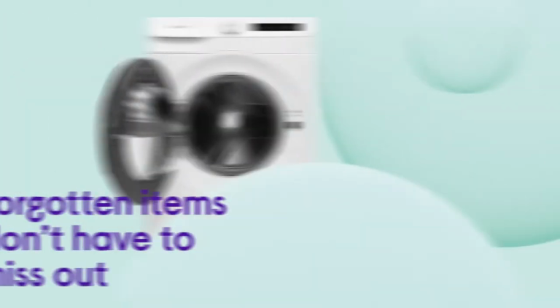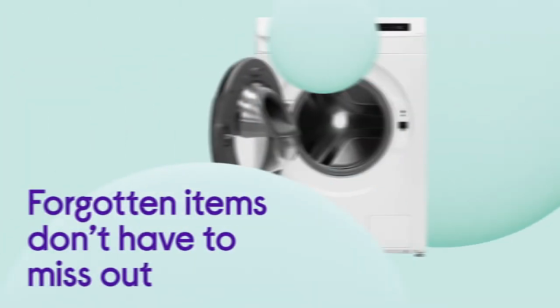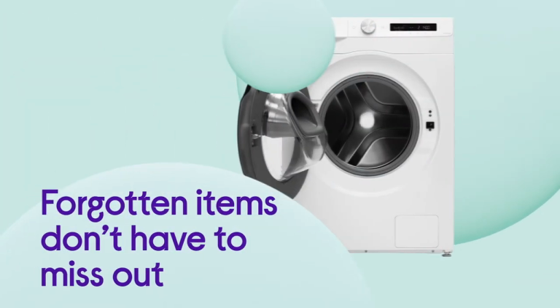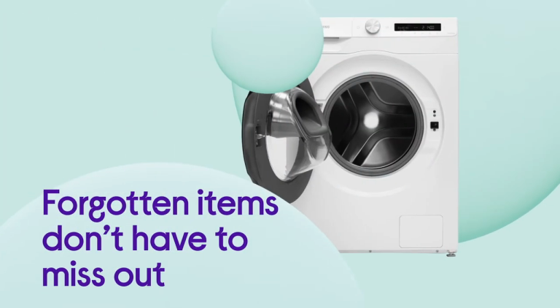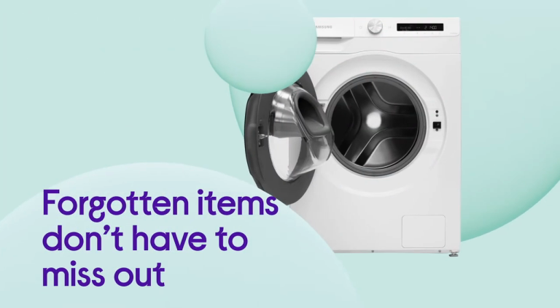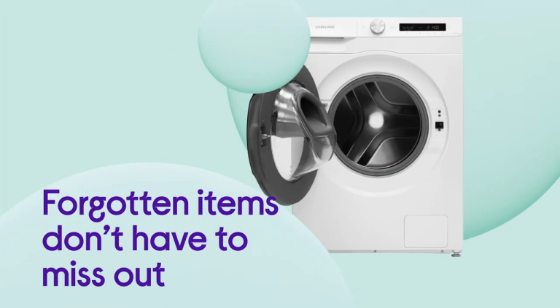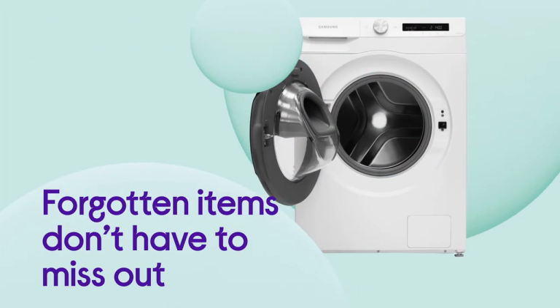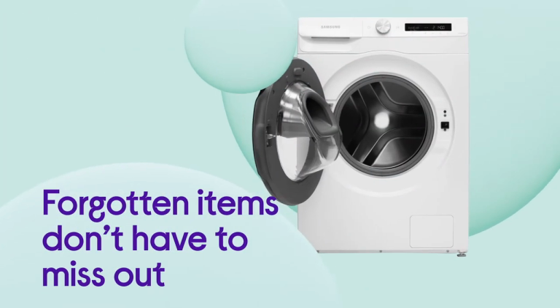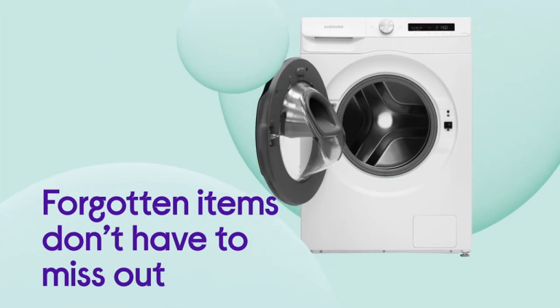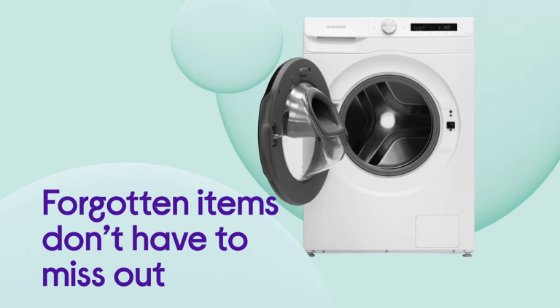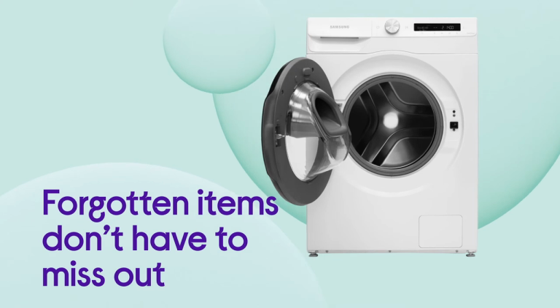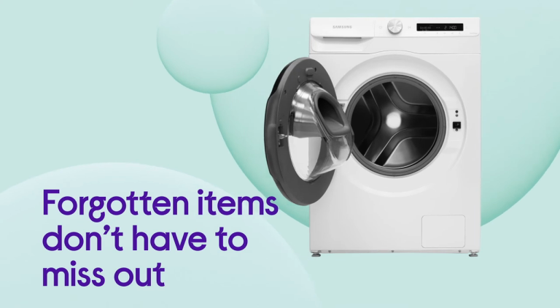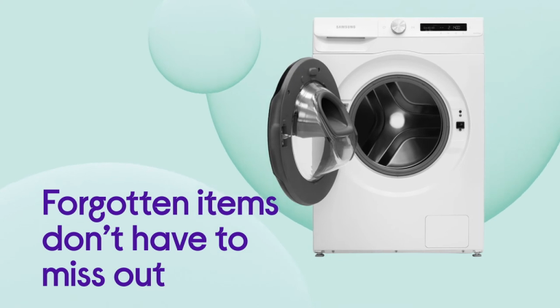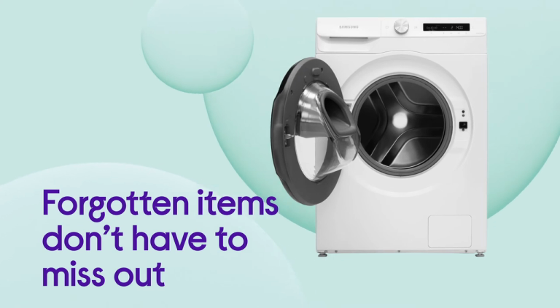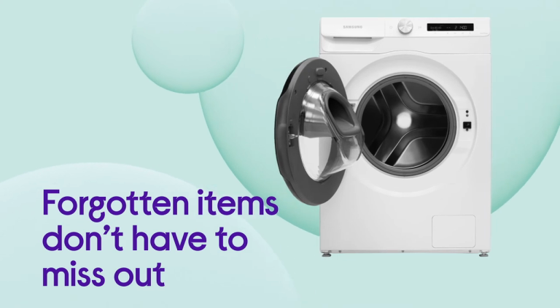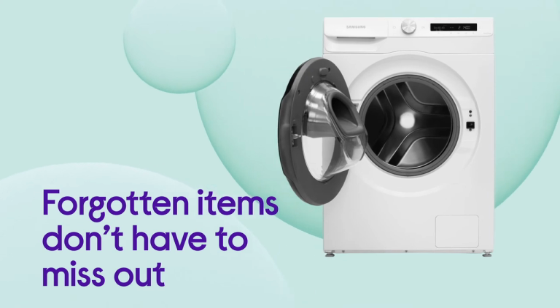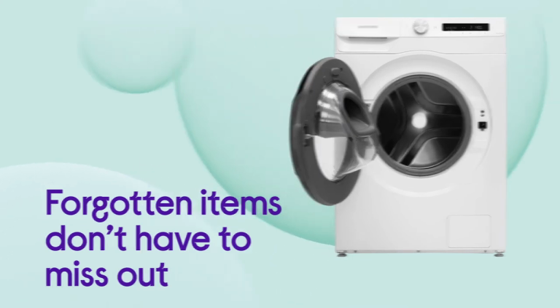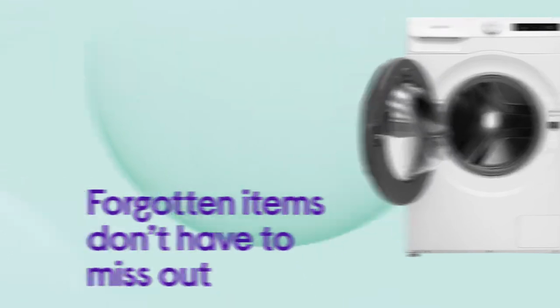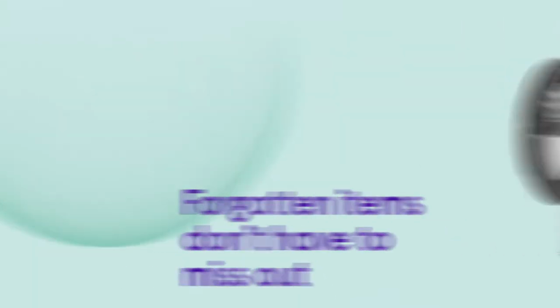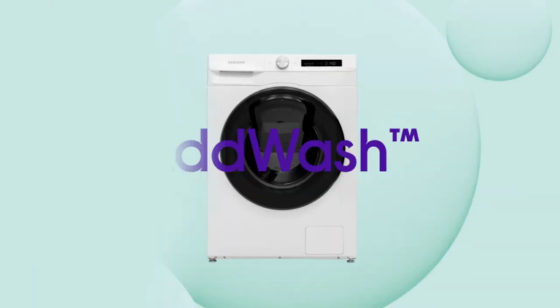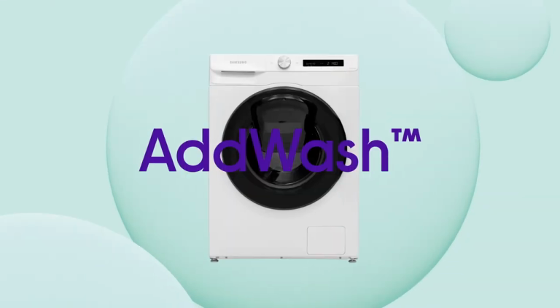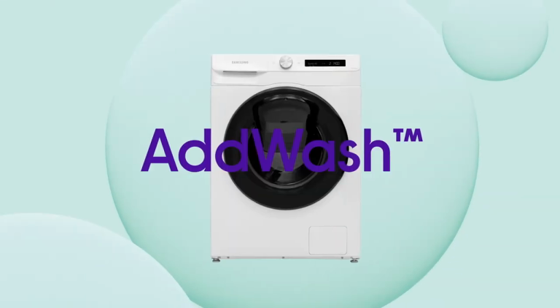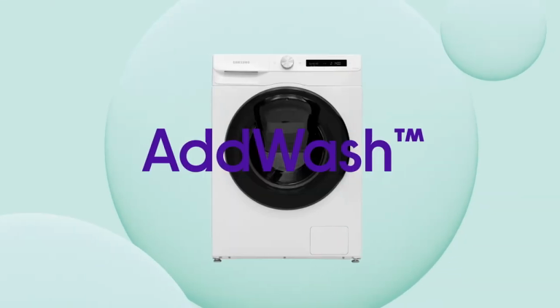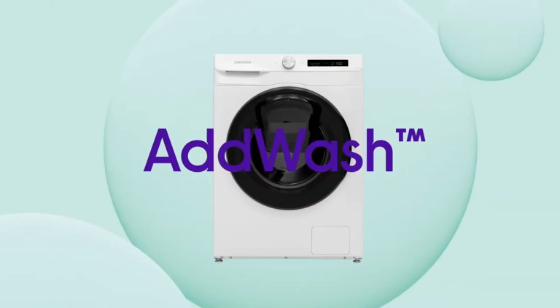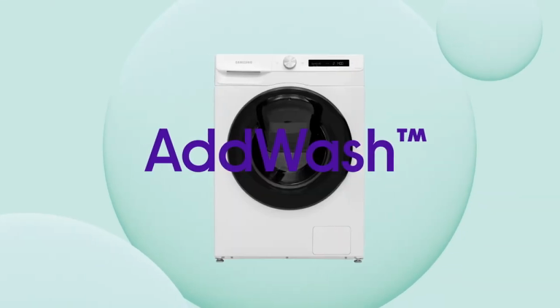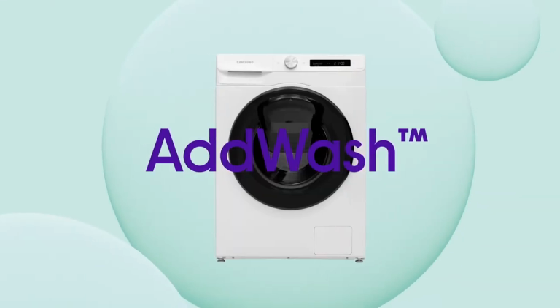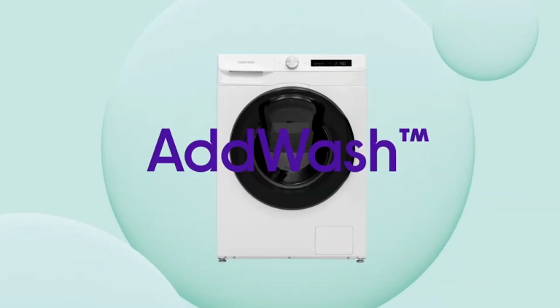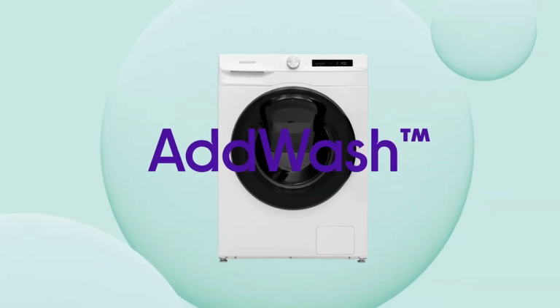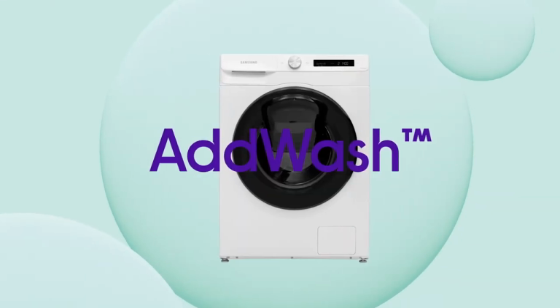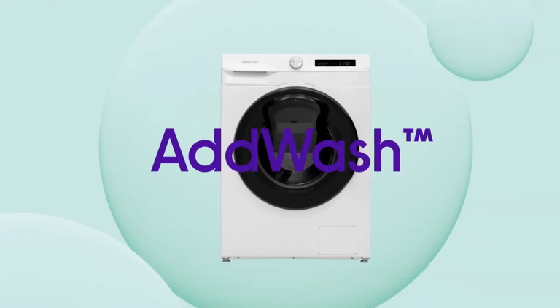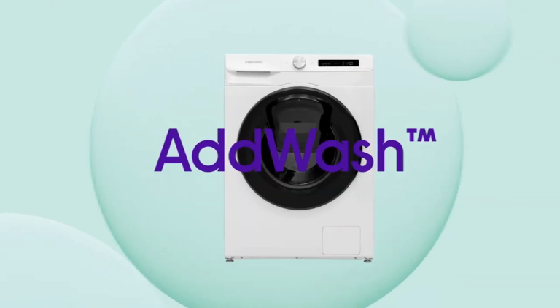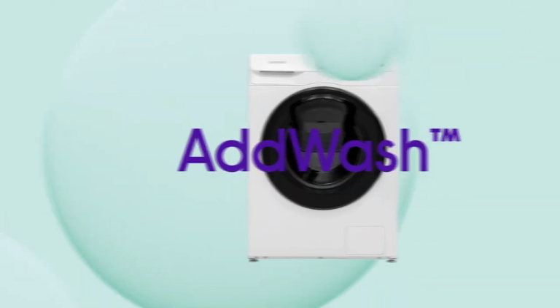Forgotten items don't have to miss the wash, with the option to add stuff after the cycle starts using AdWash.